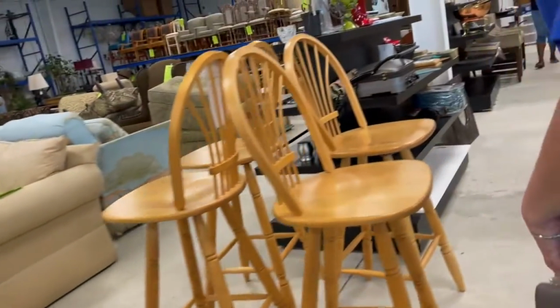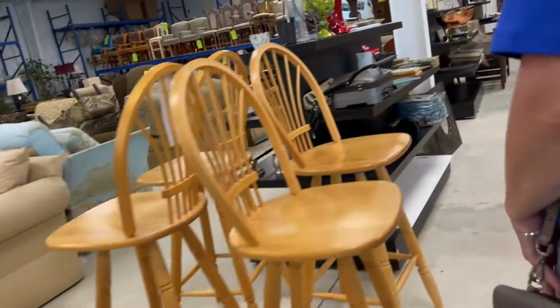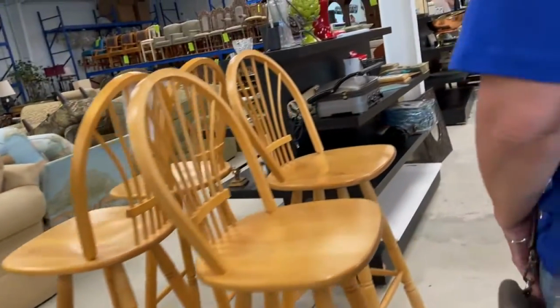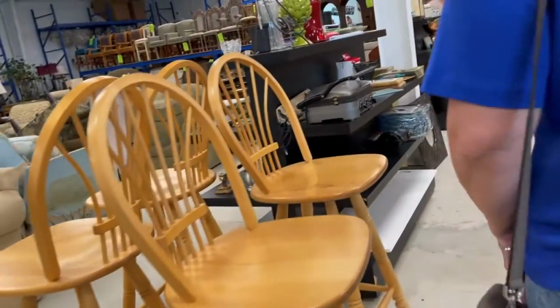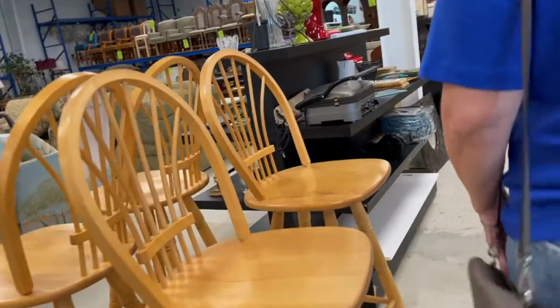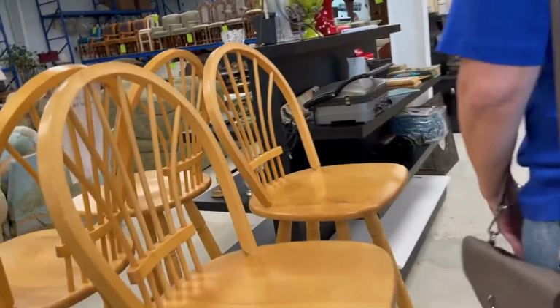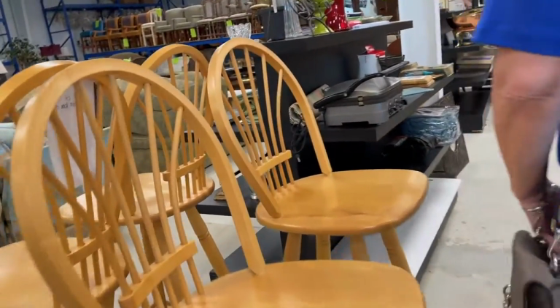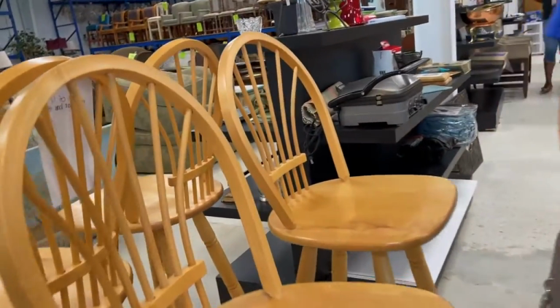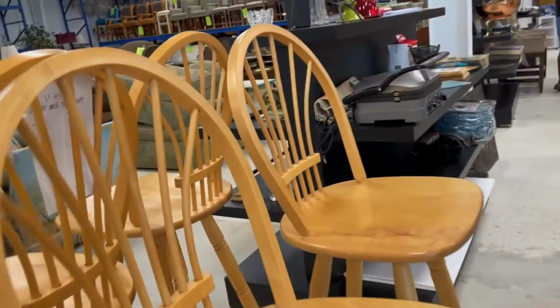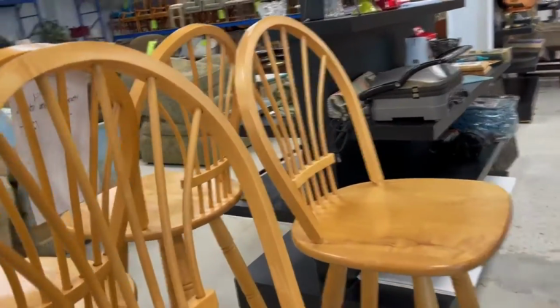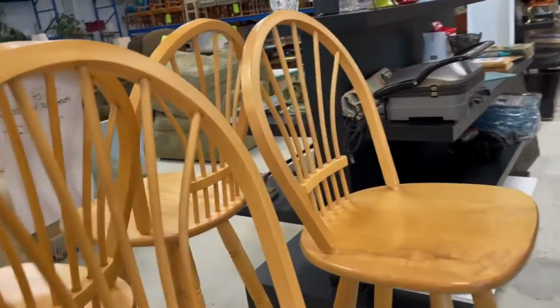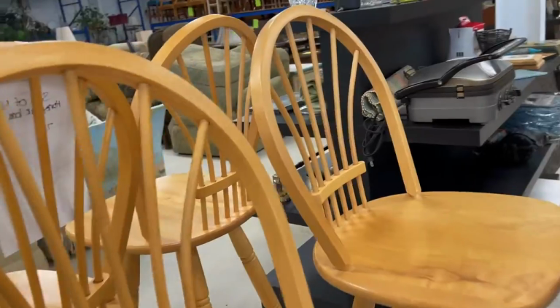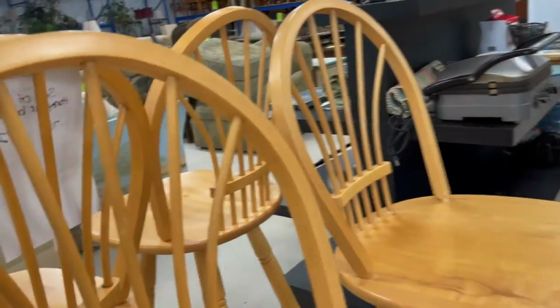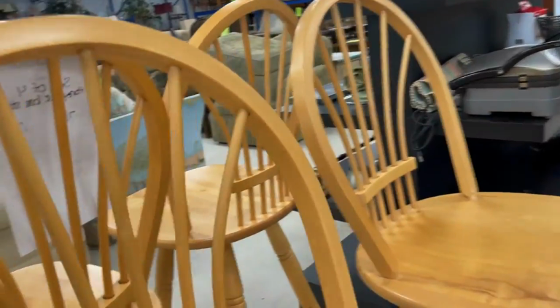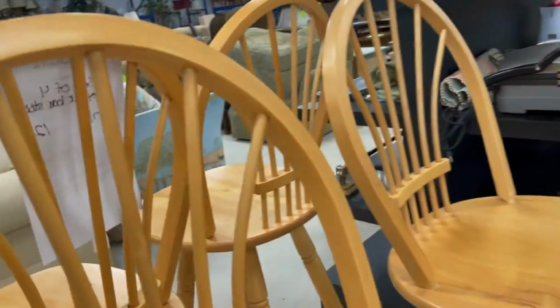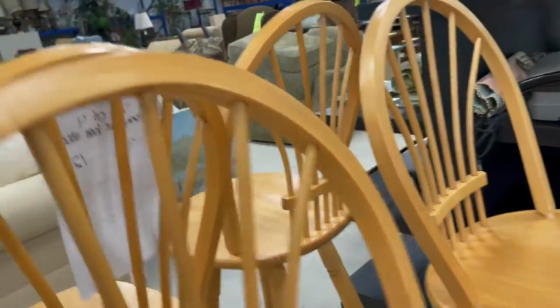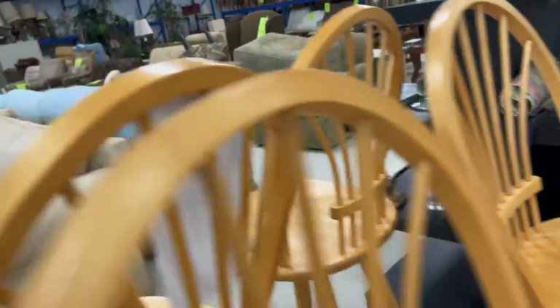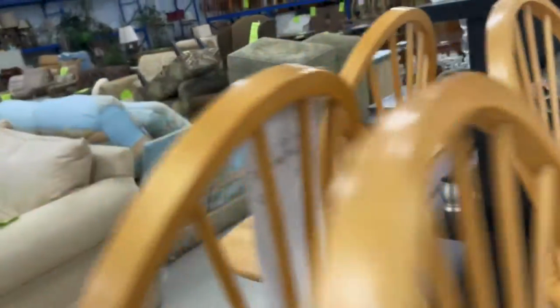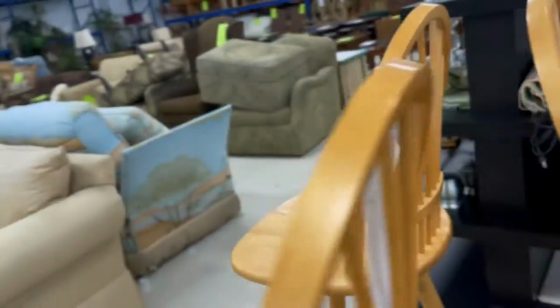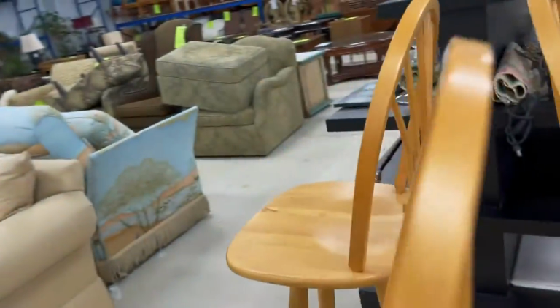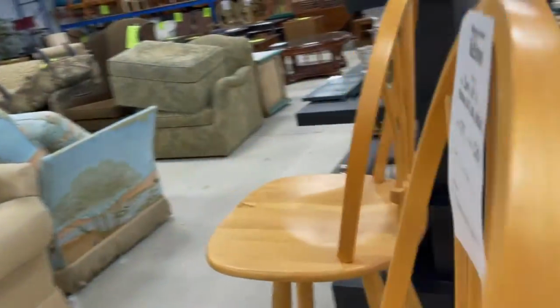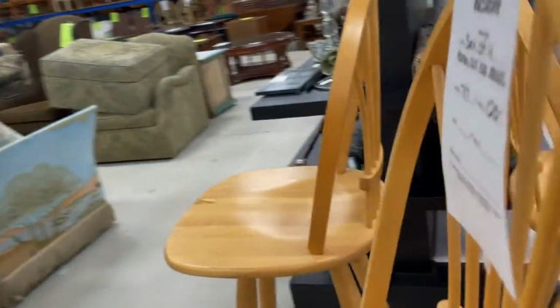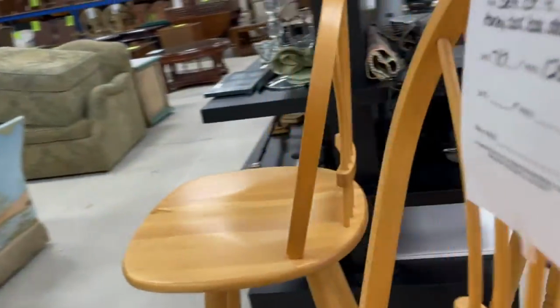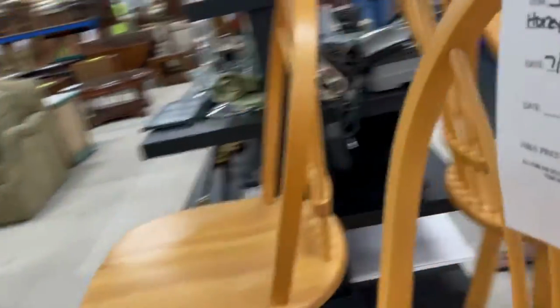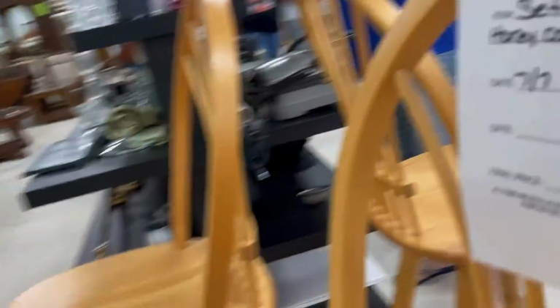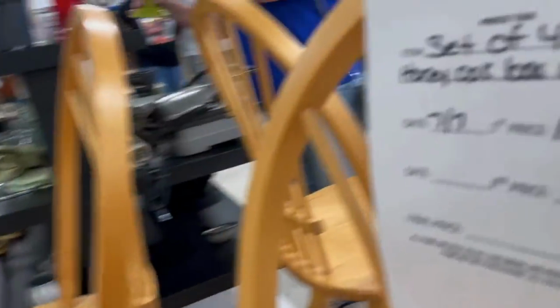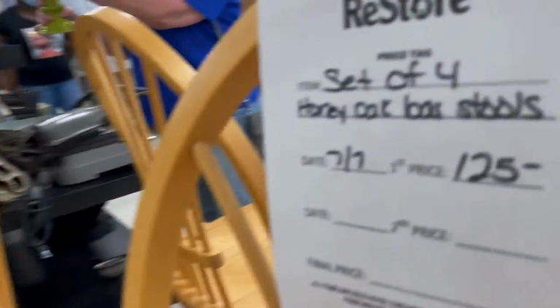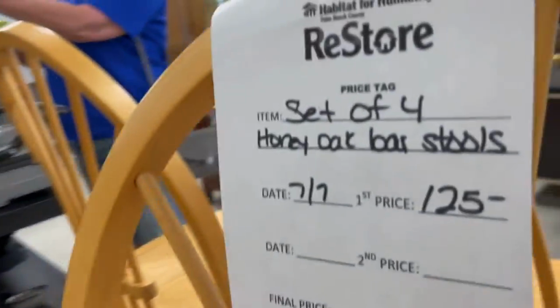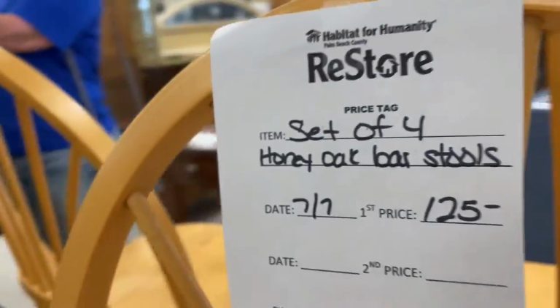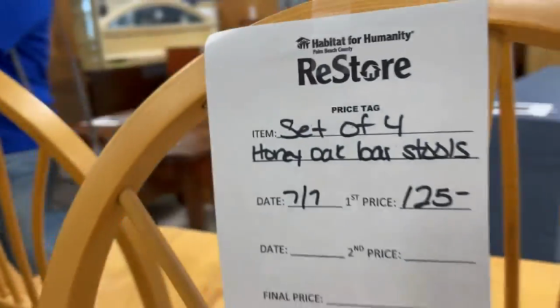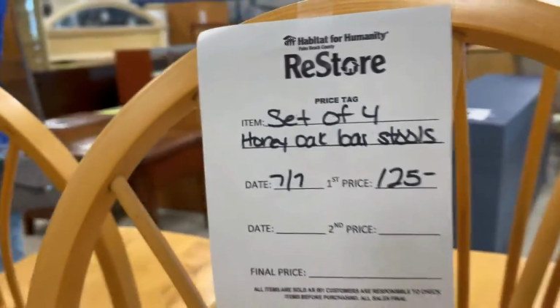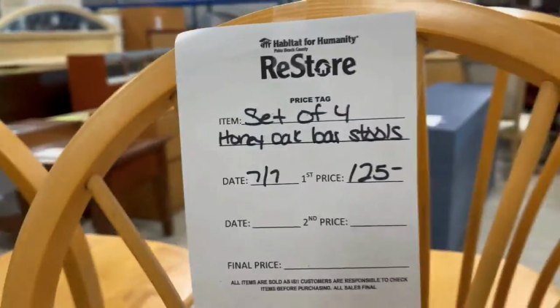These barstools are nice. Yeah, they are. Nice and sturdy. $125.